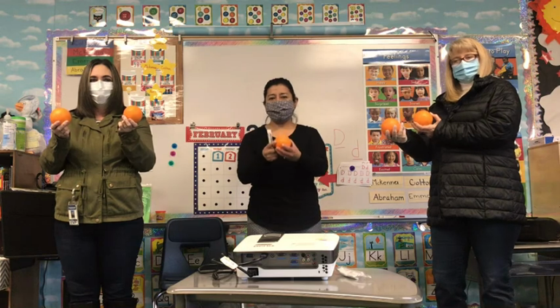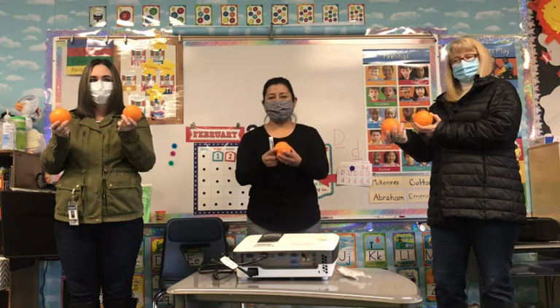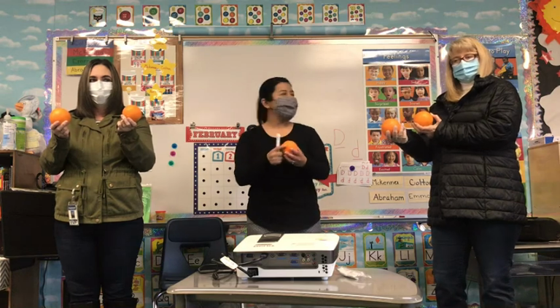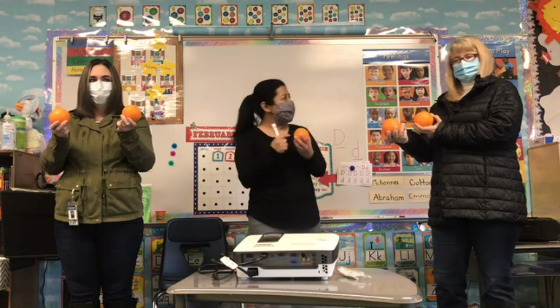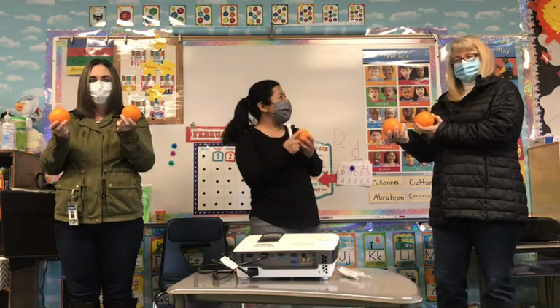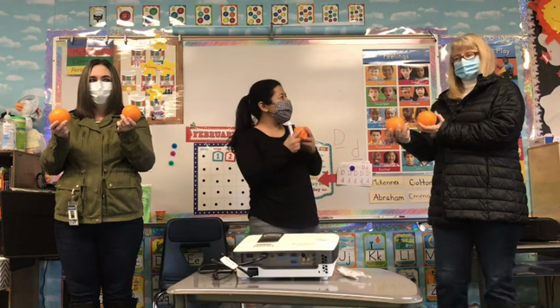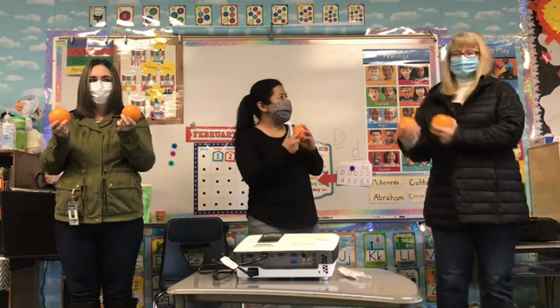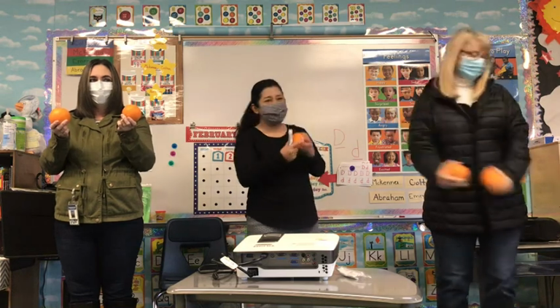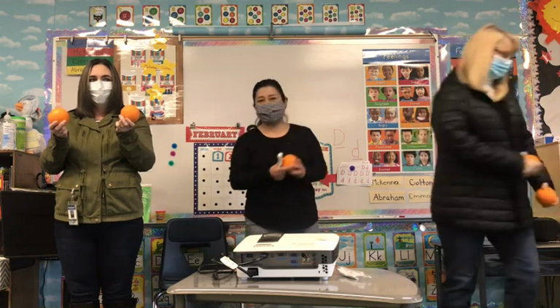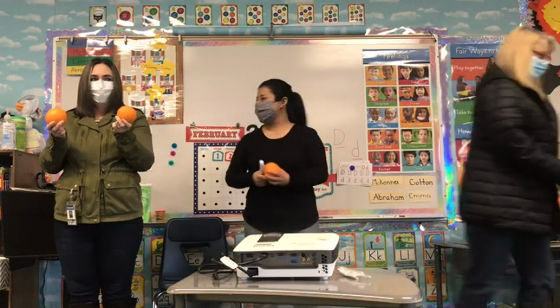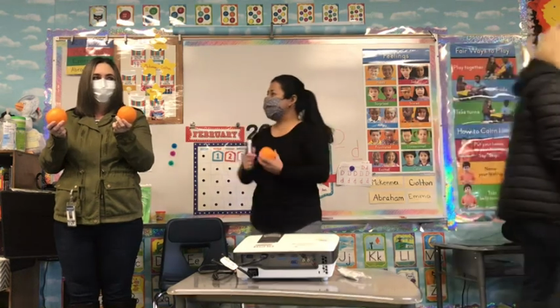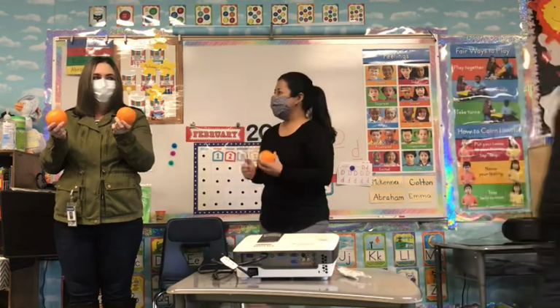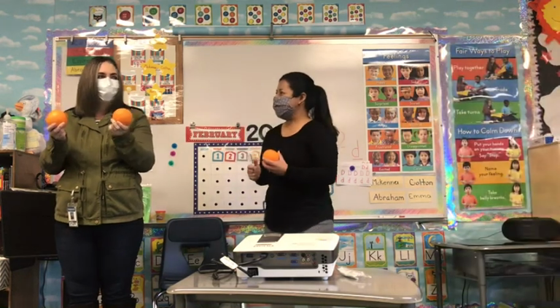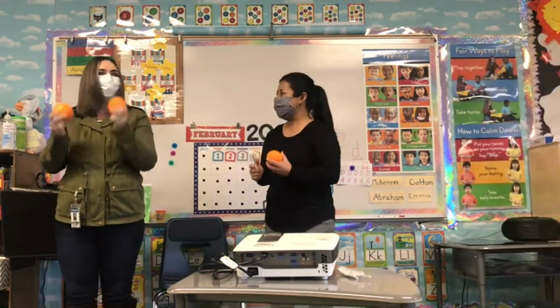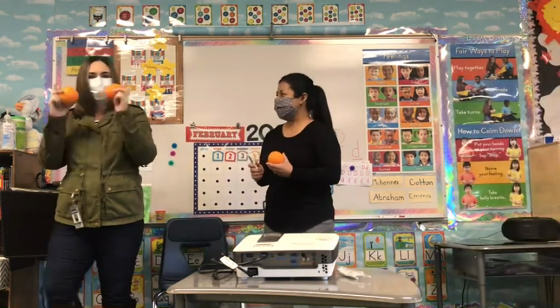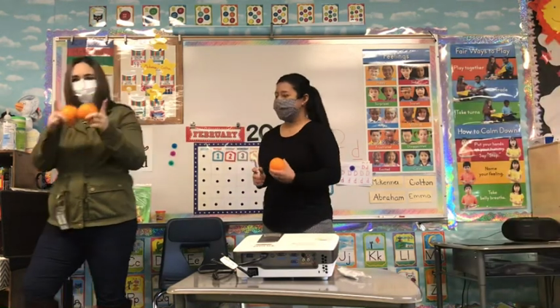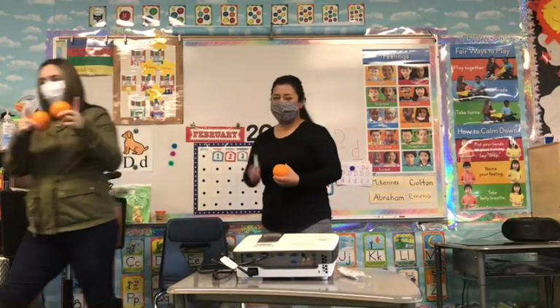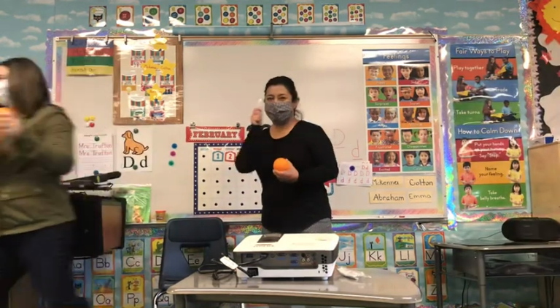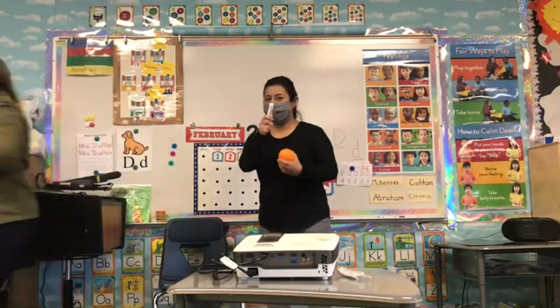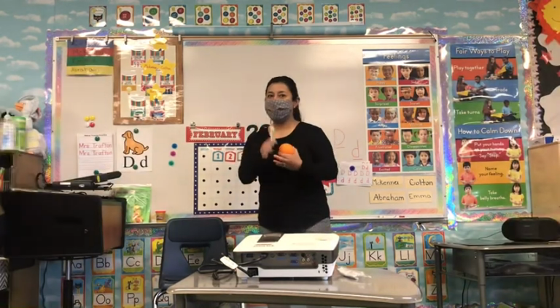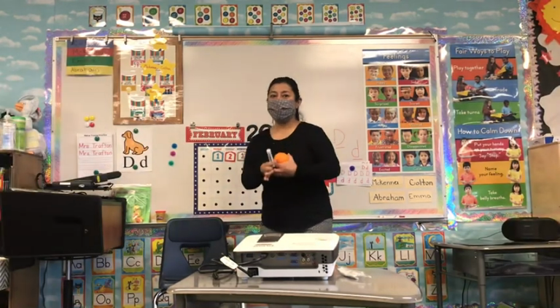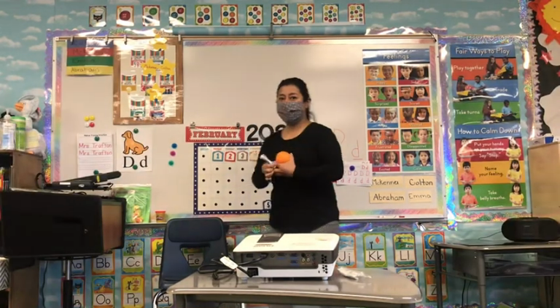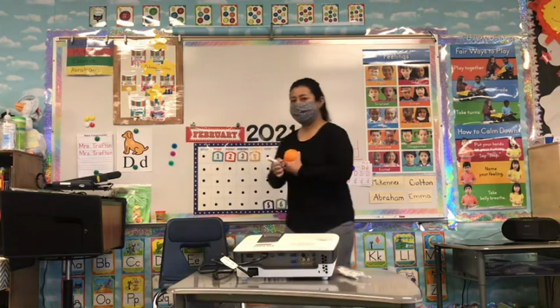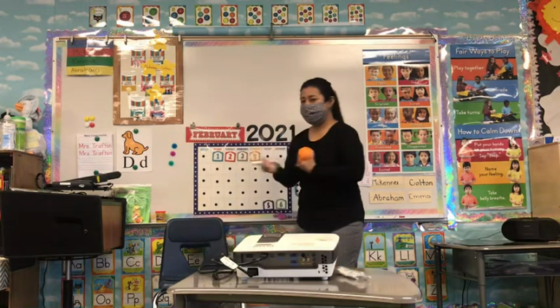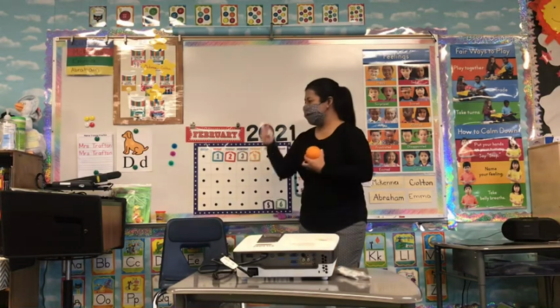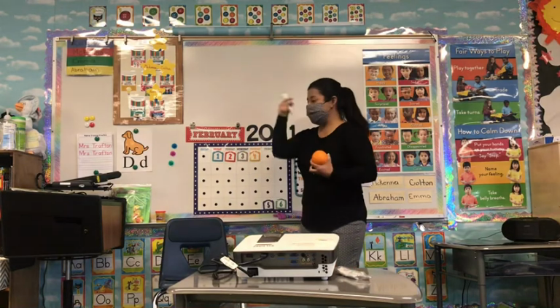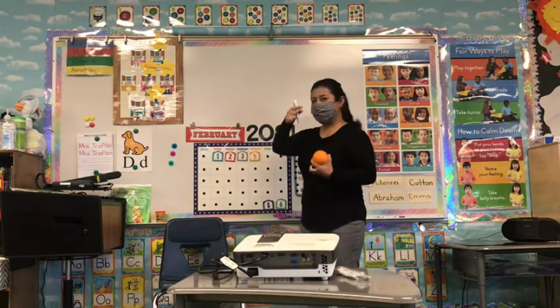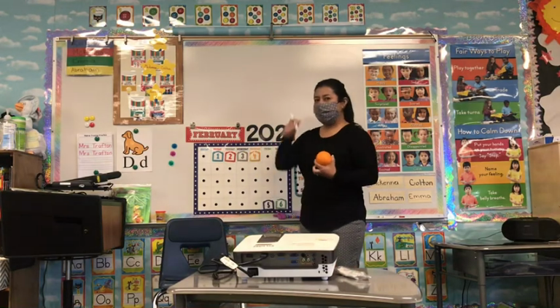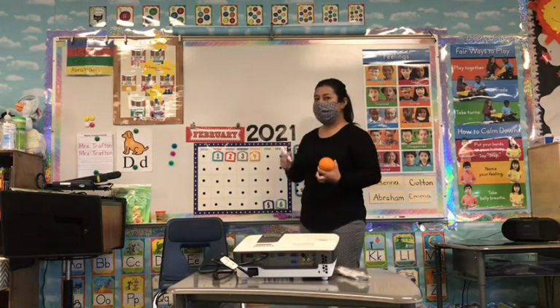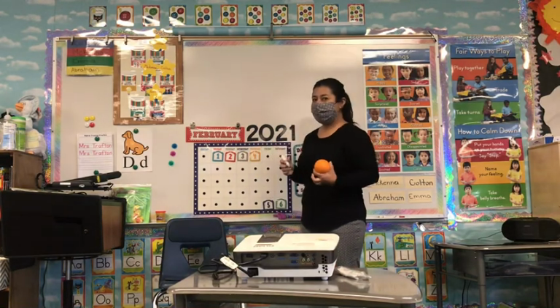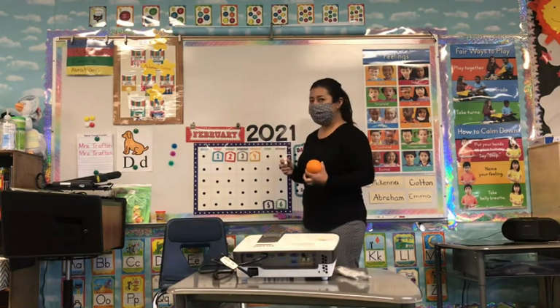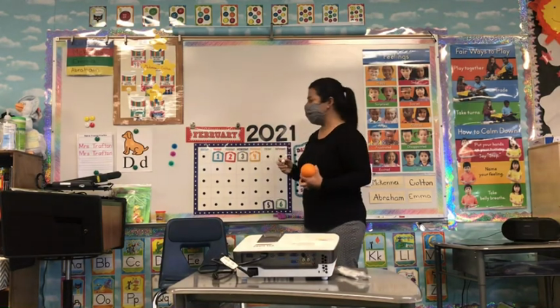Thank you Mrs. Trafton. Thank you Mrs. Fox. So now let's use our numbers.